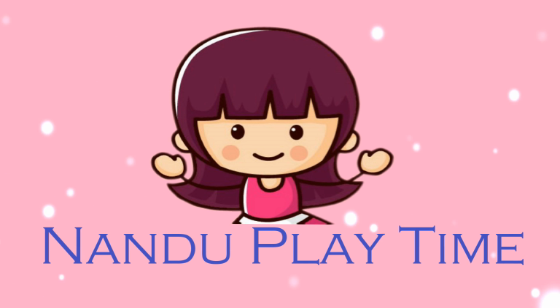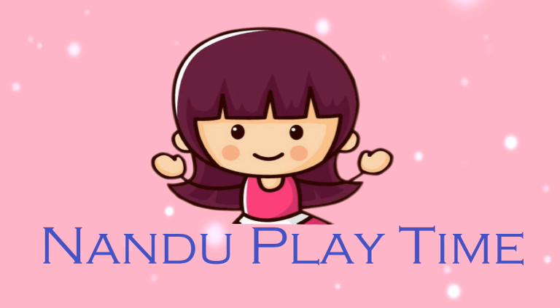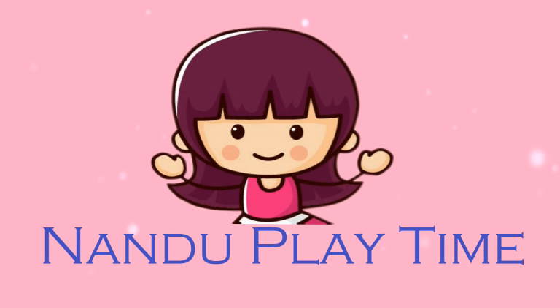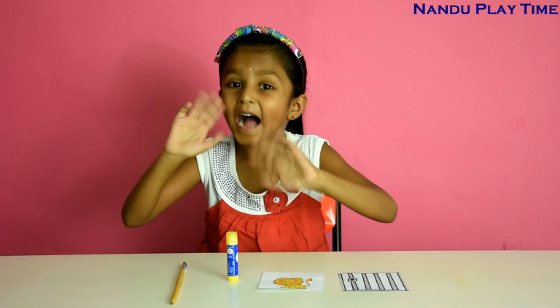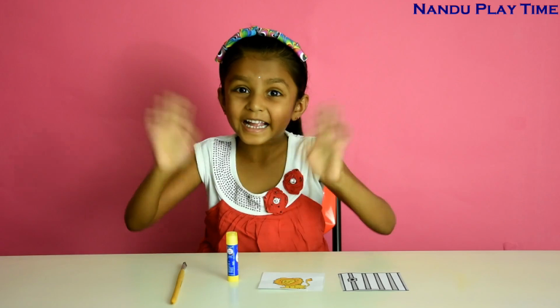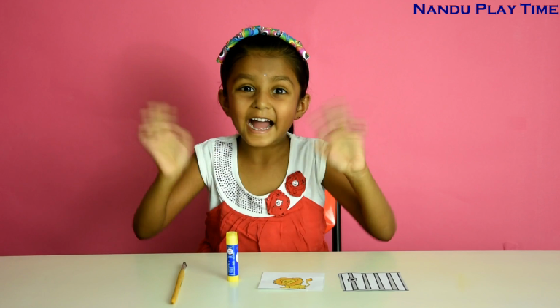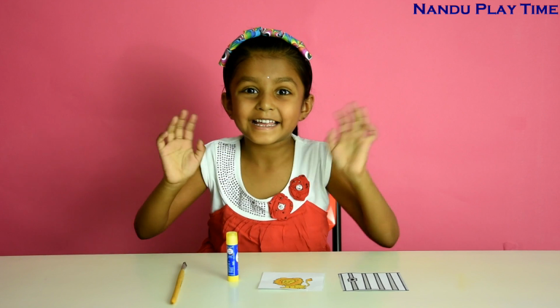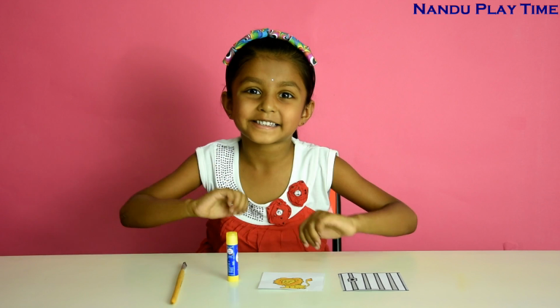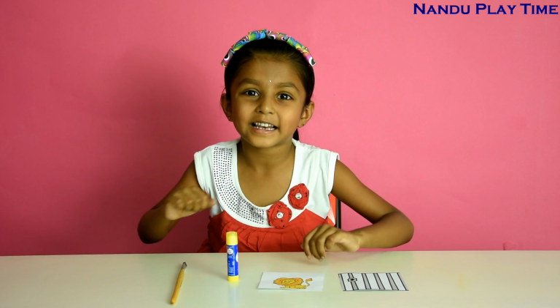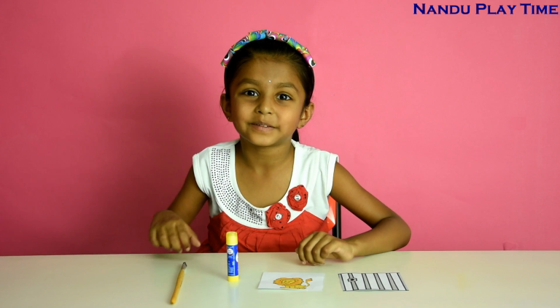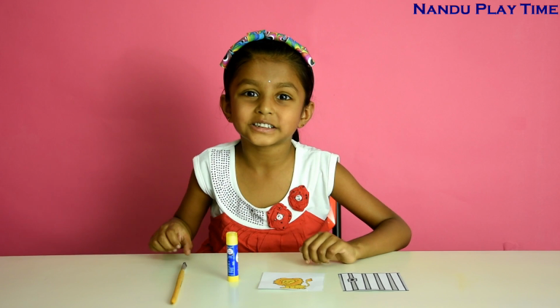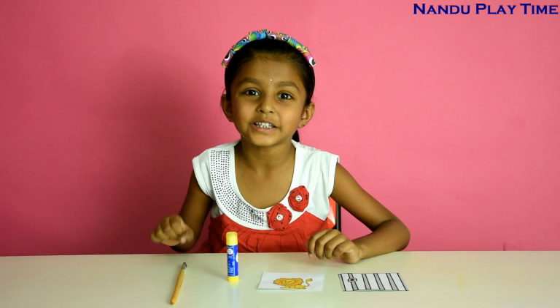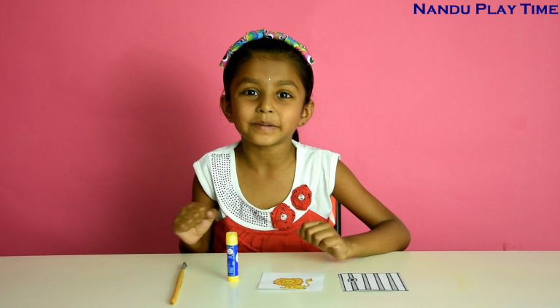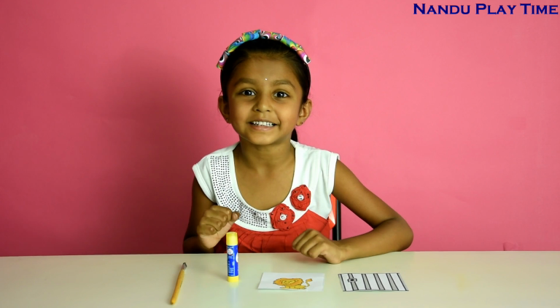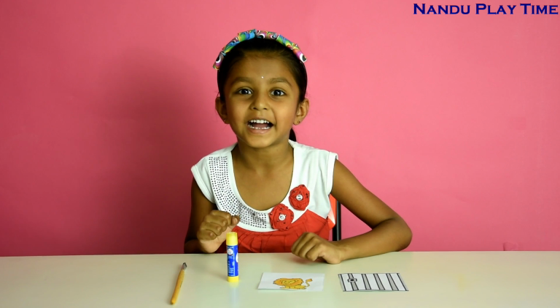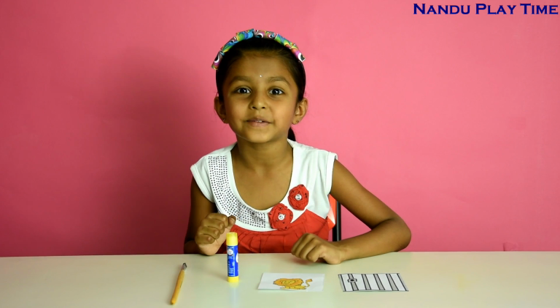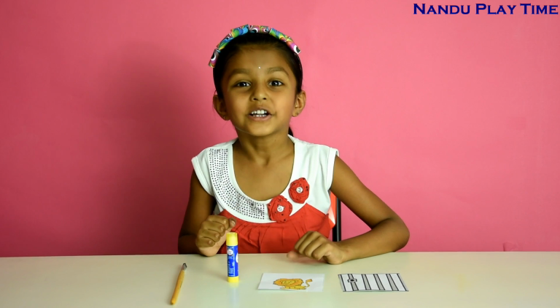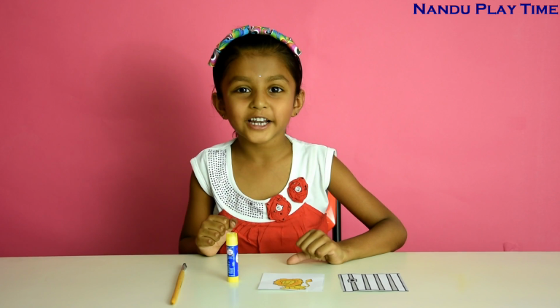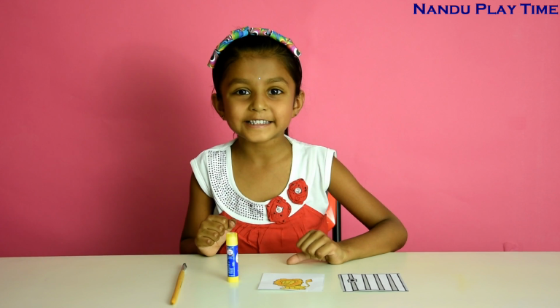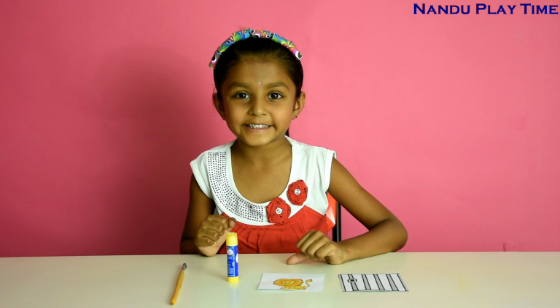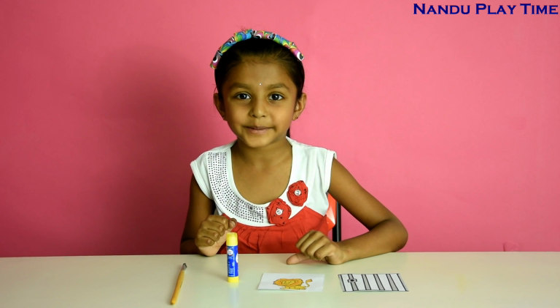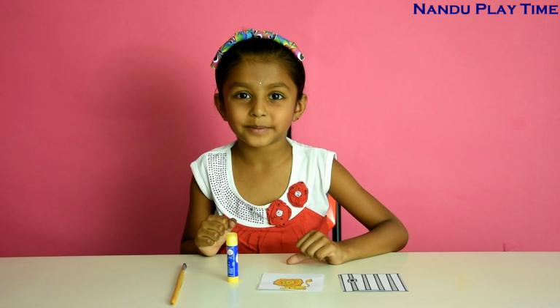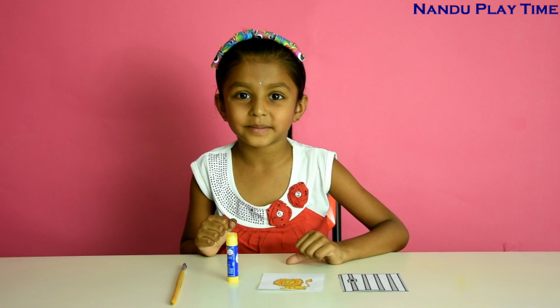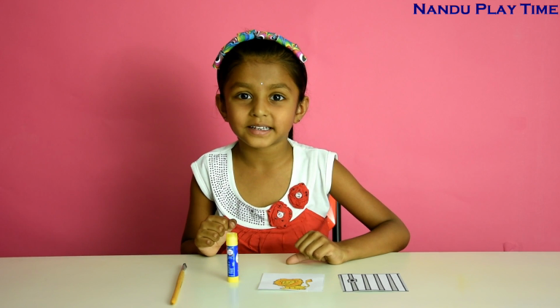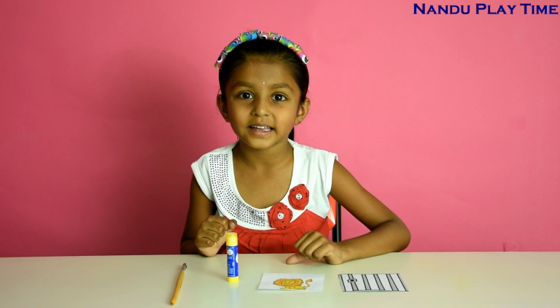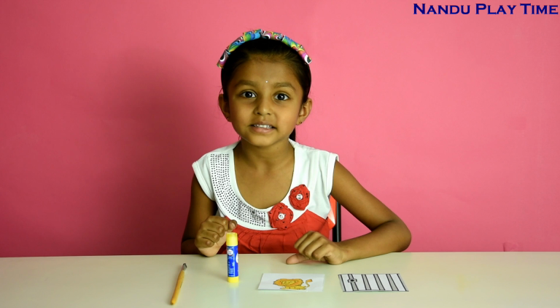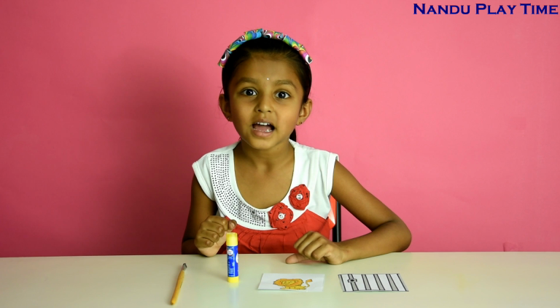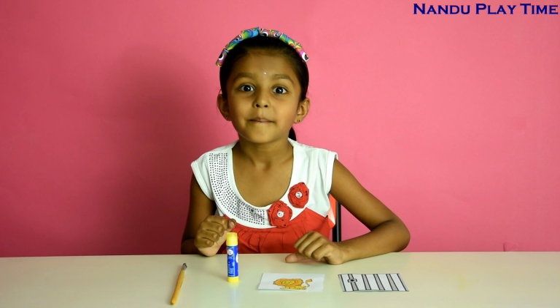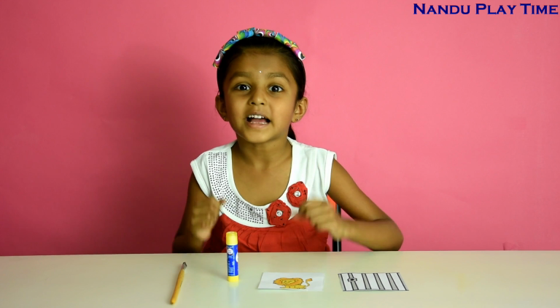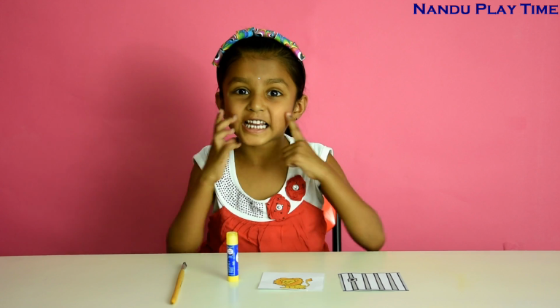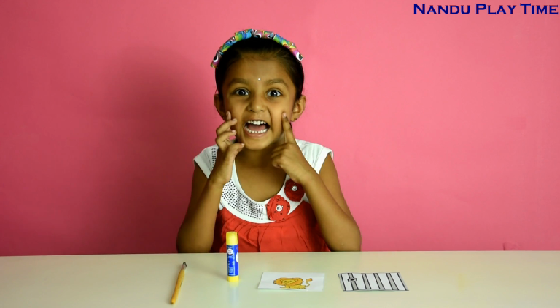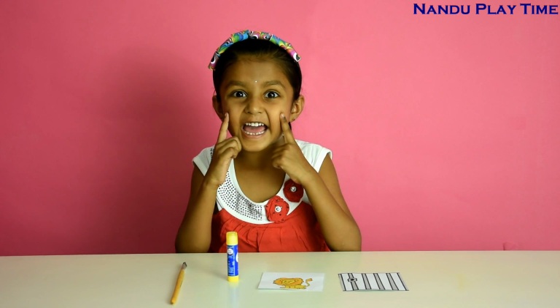Hi guys, welcome to Nandu Playtime. Today's science experiment is magical eyes.